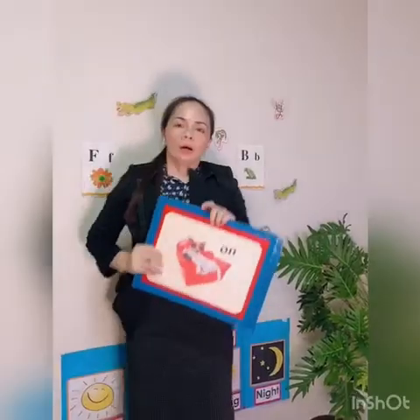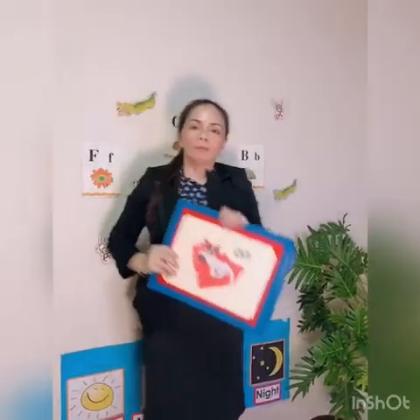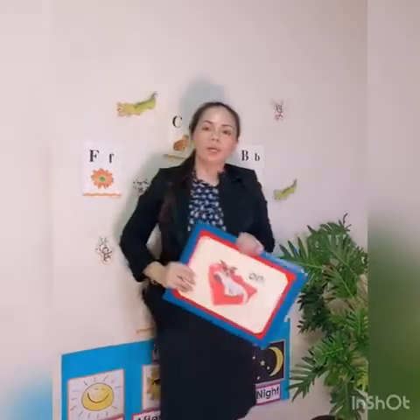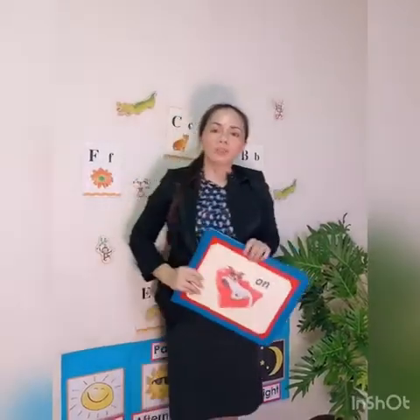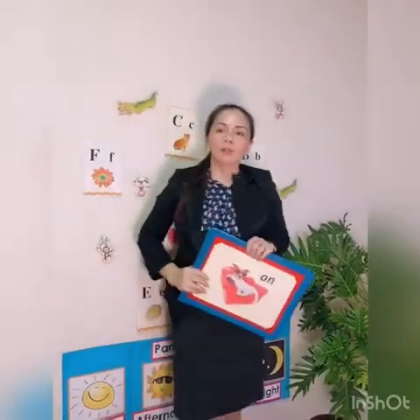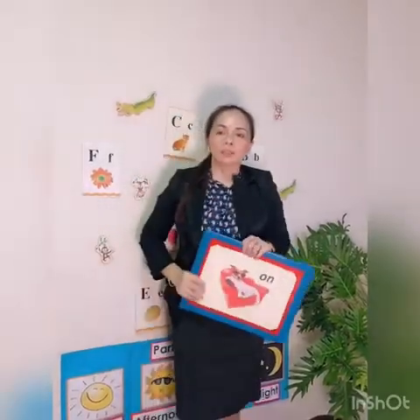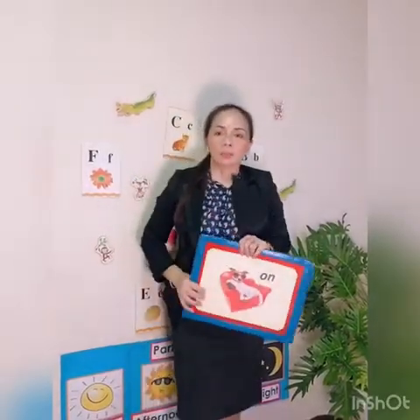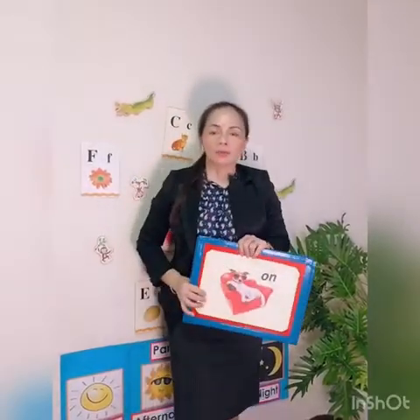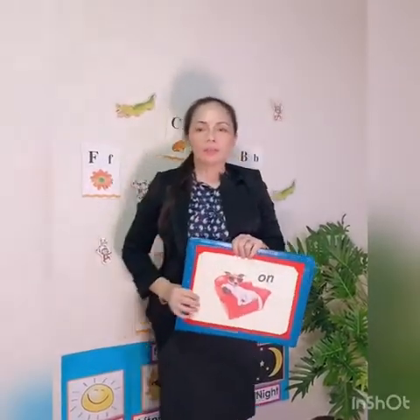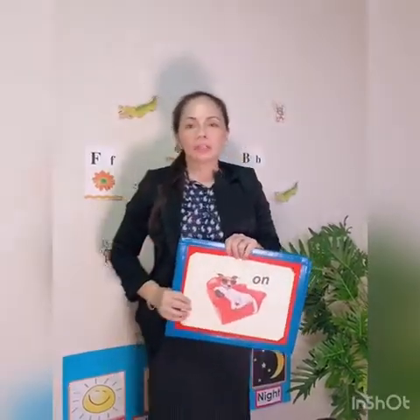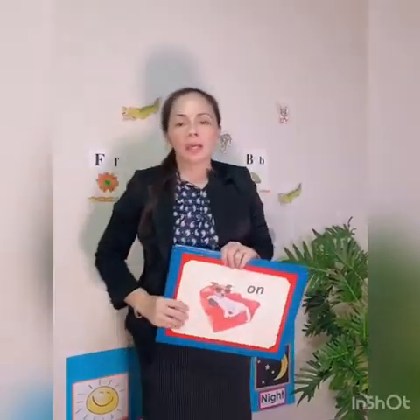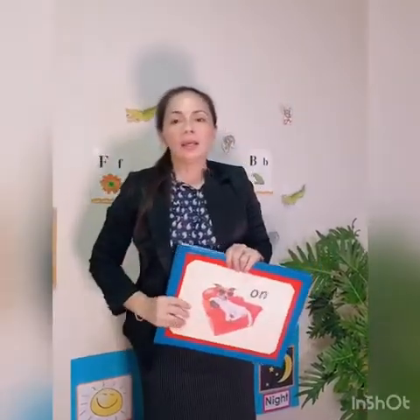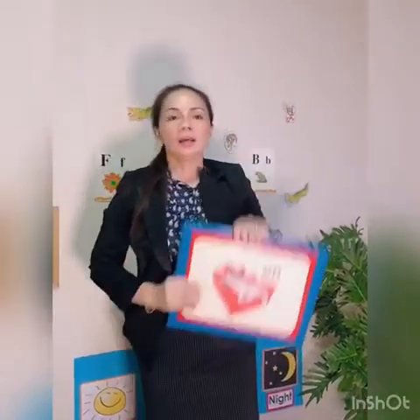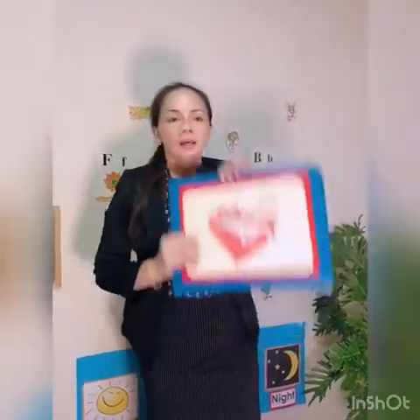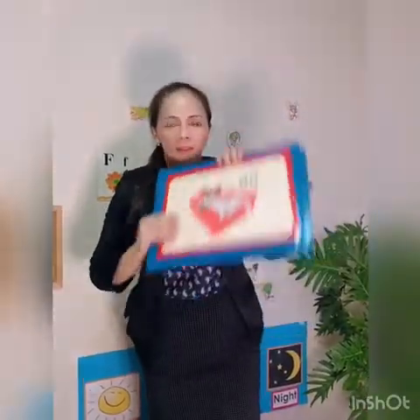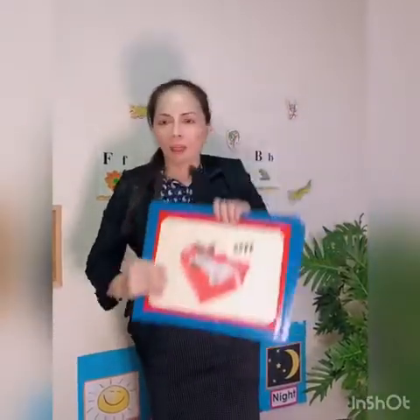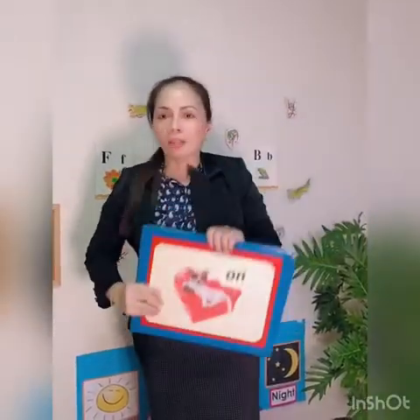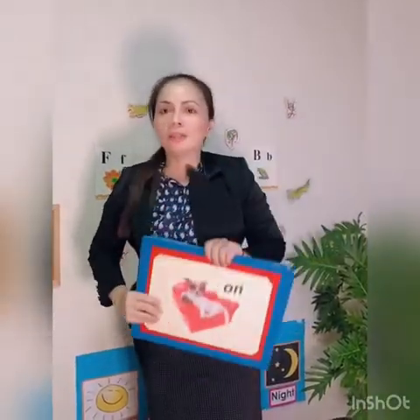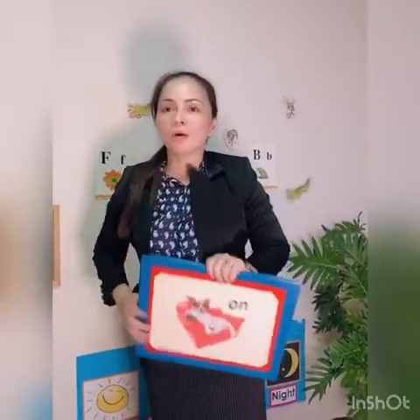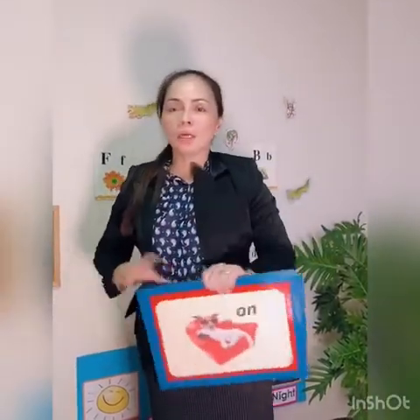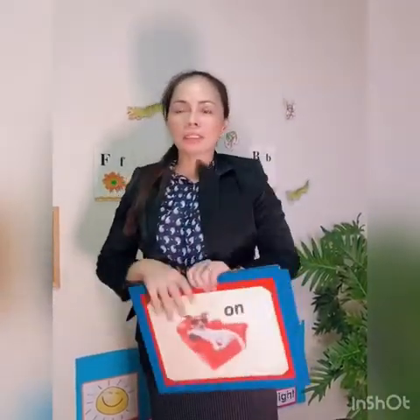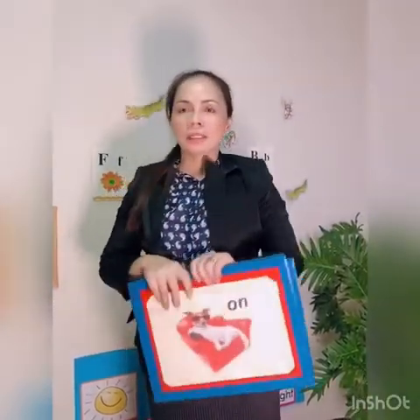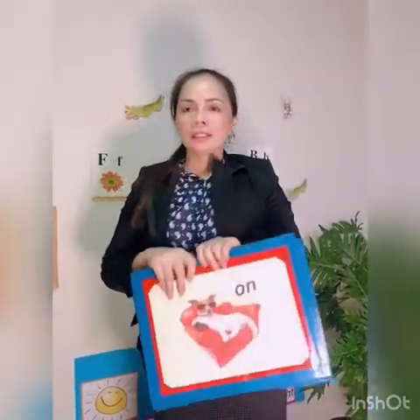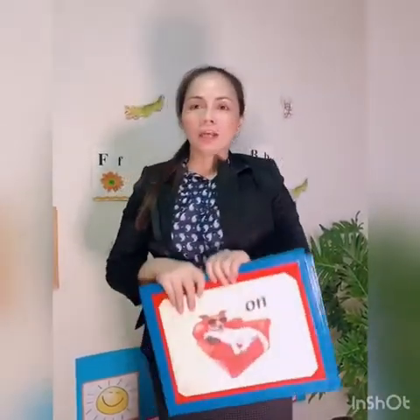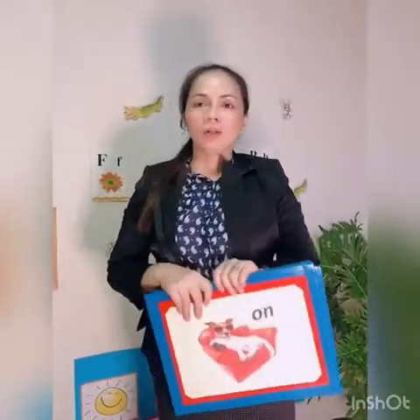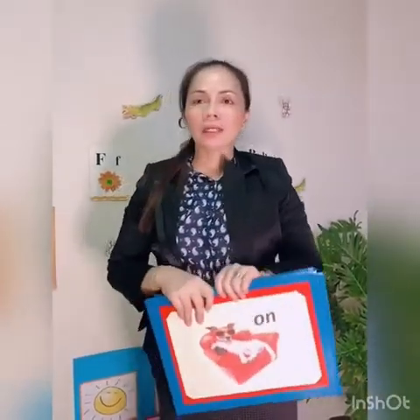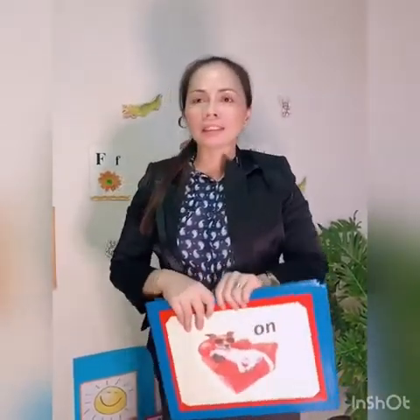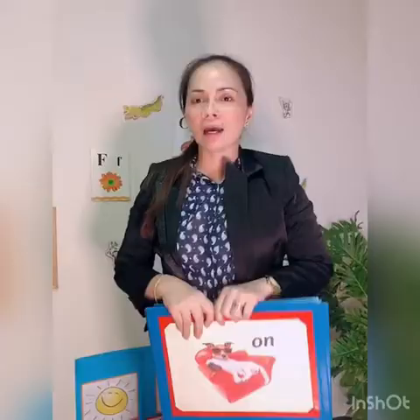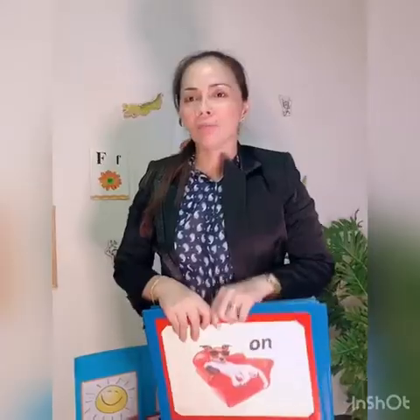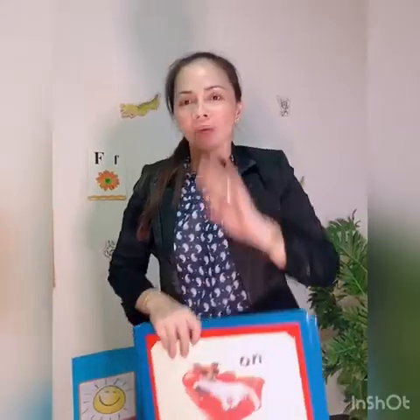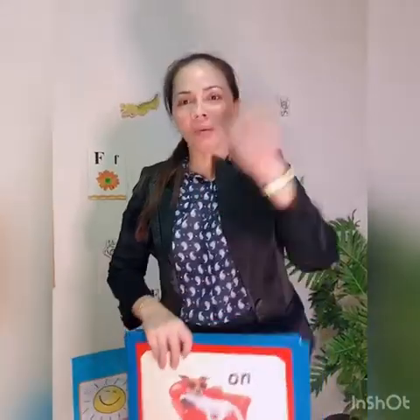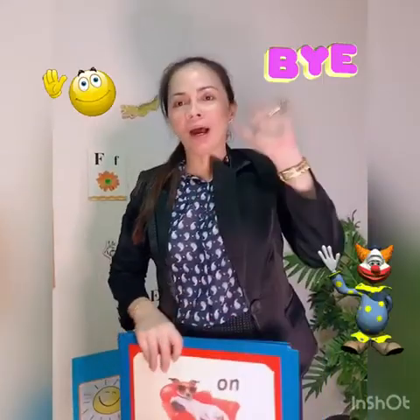That's all the topic for today. Thank you so much. See you next time. Bye-bye.